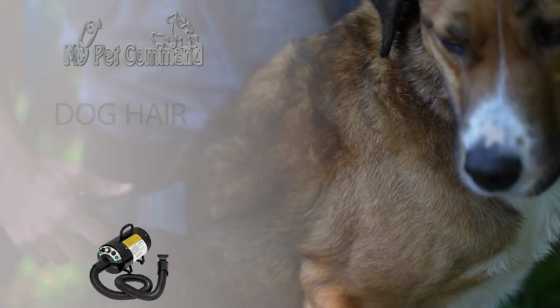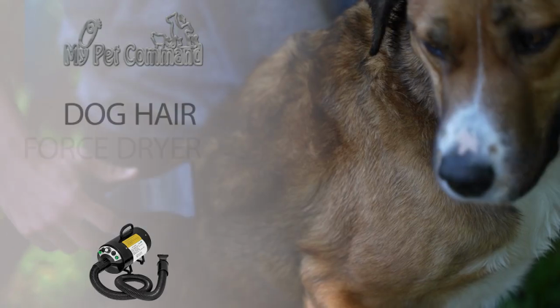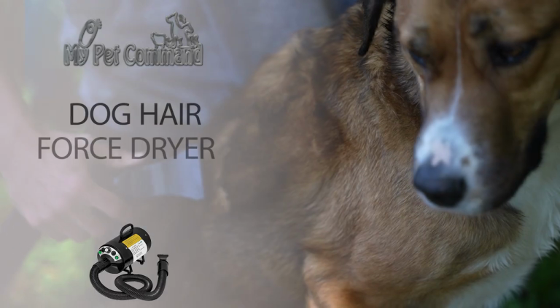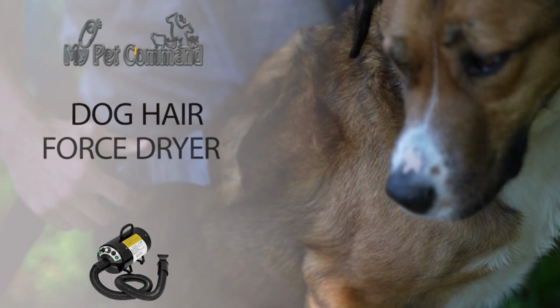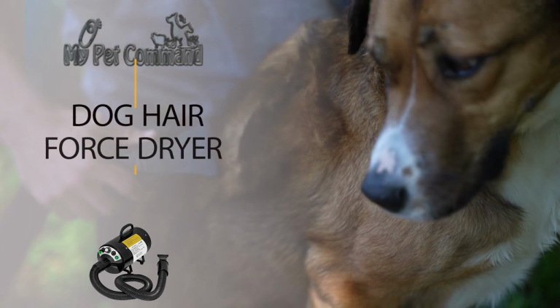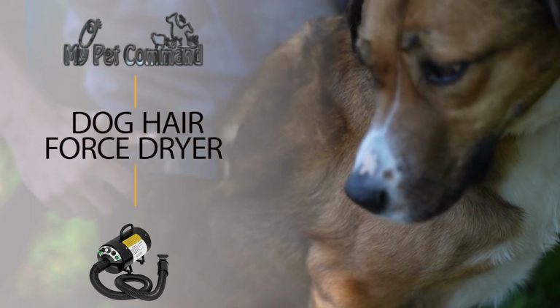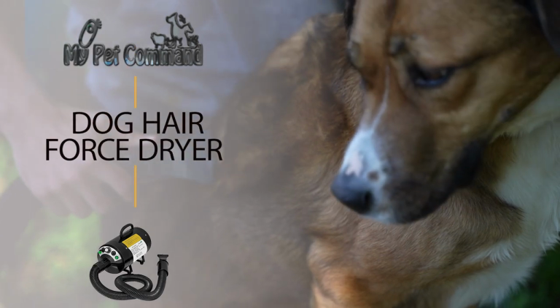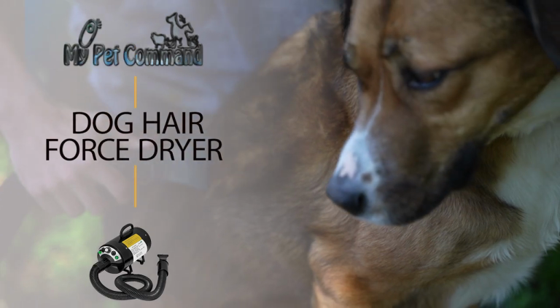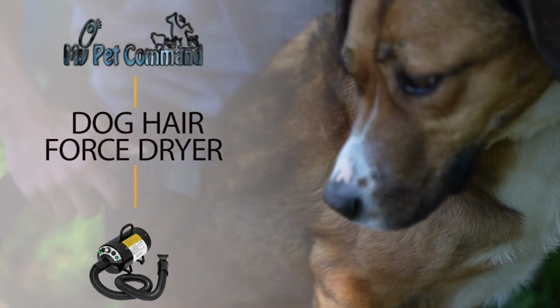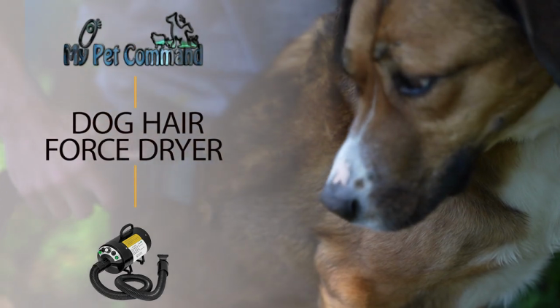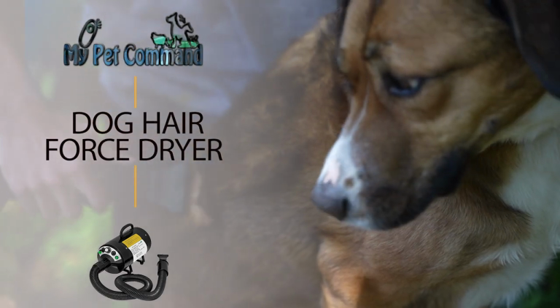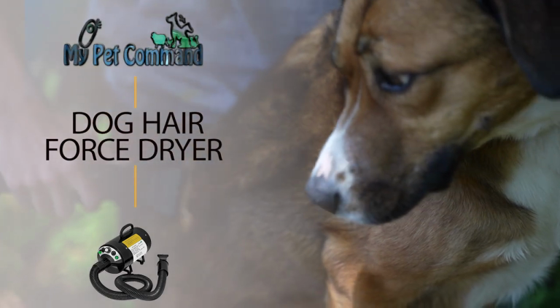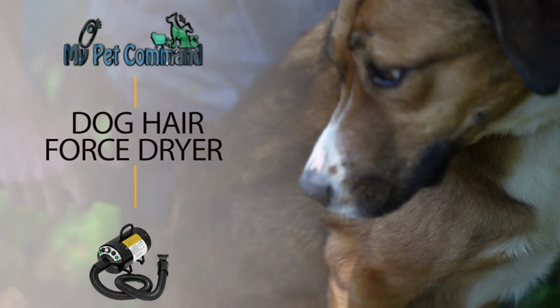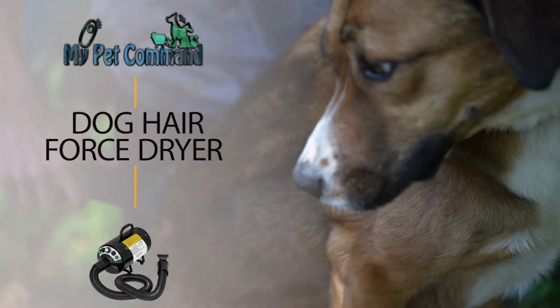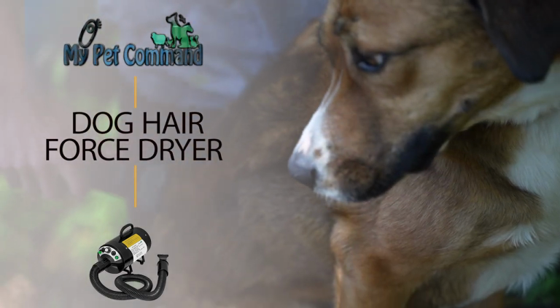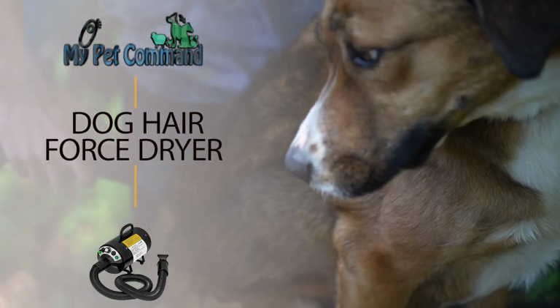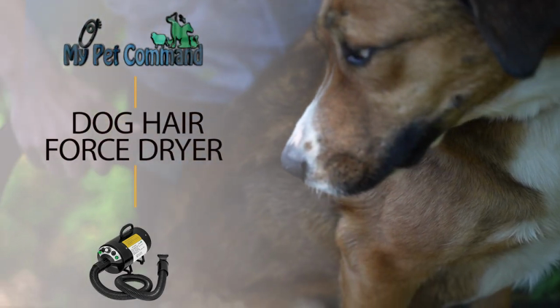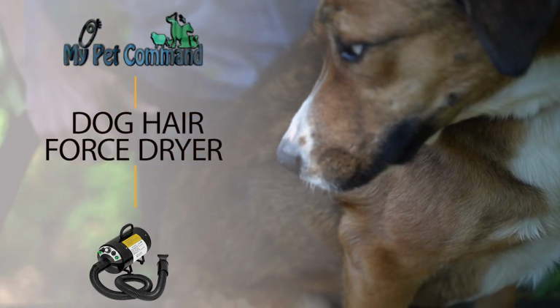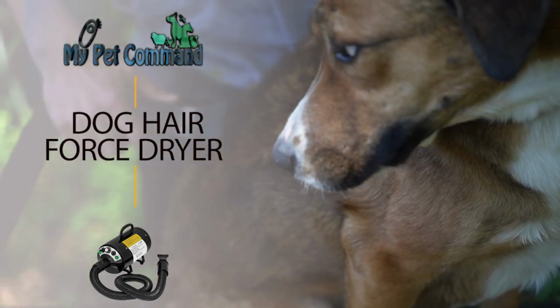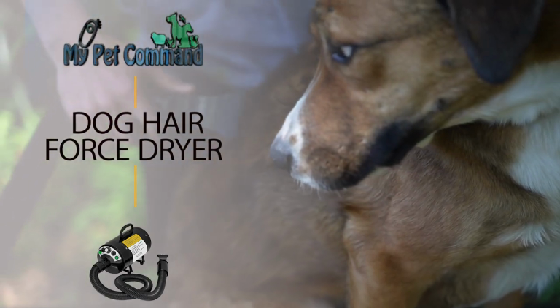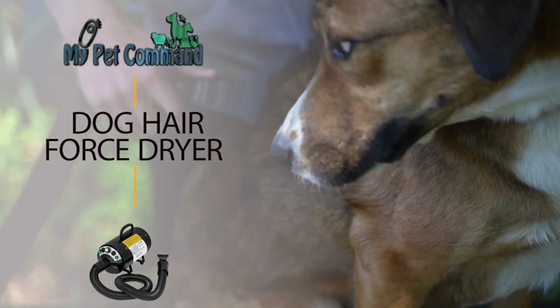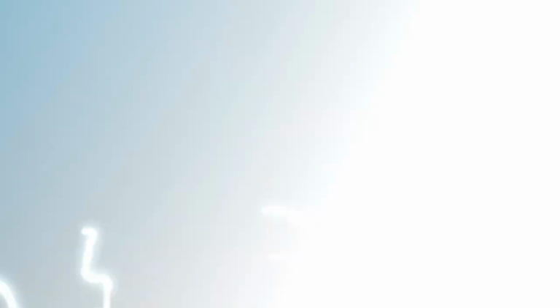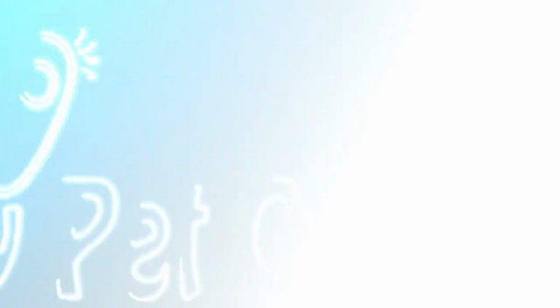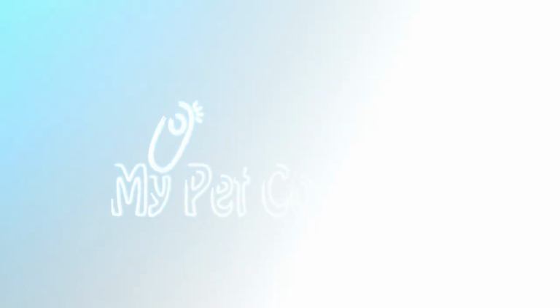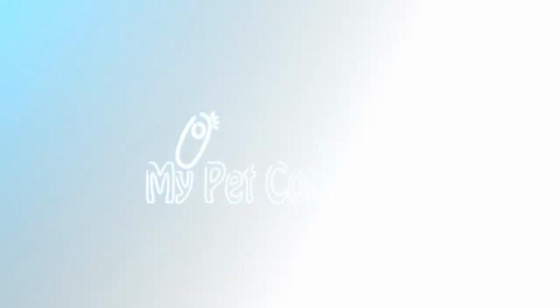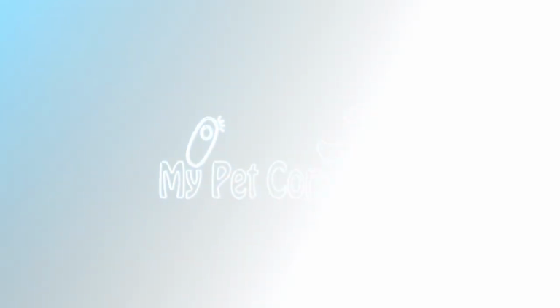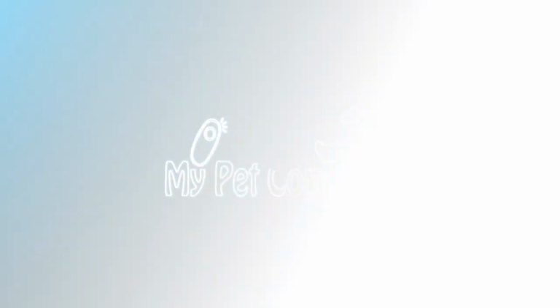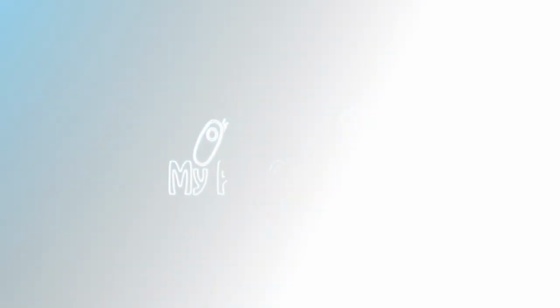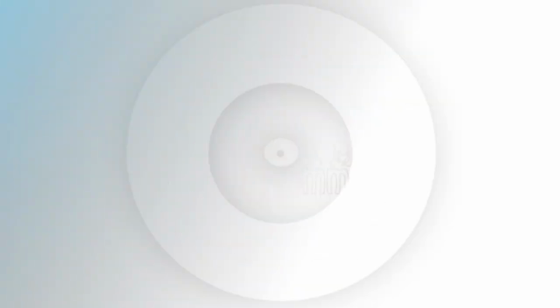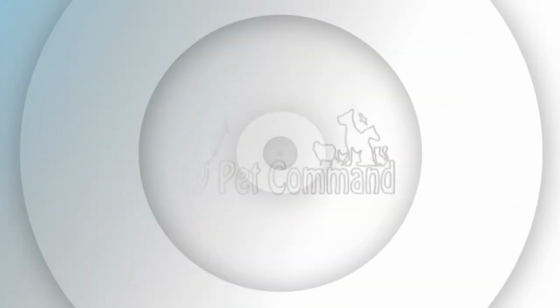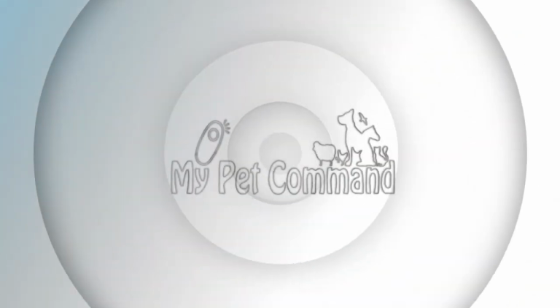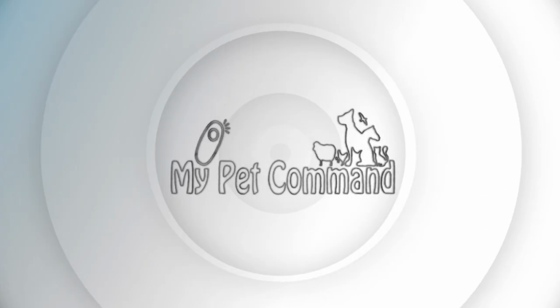Don't waste your time or money anymore. Get the My Pet Command Dog Hair Dryer Blower.